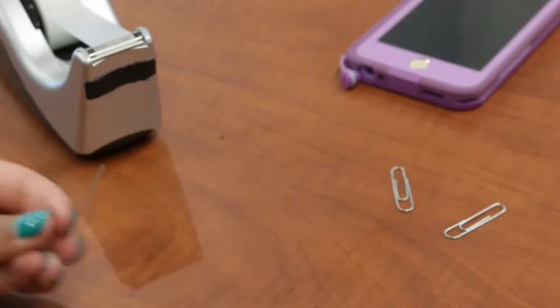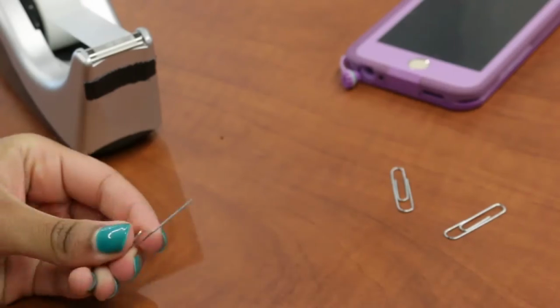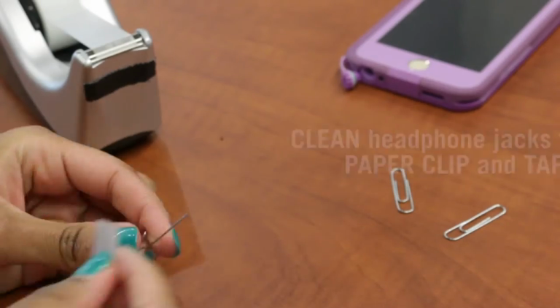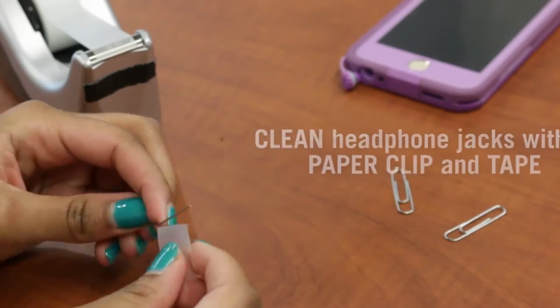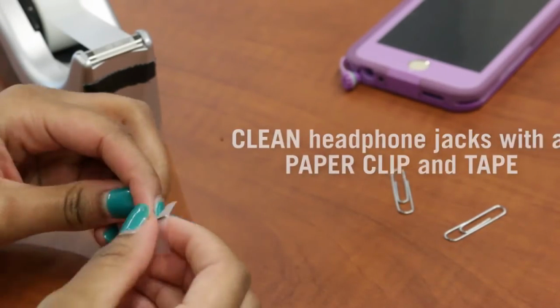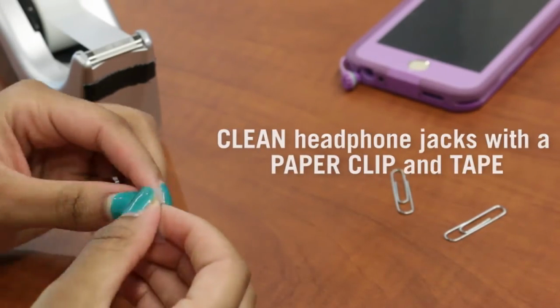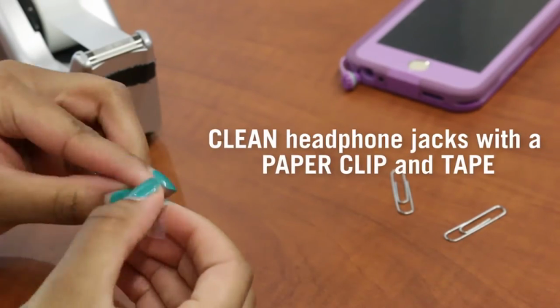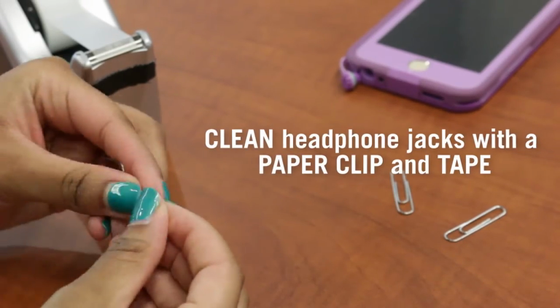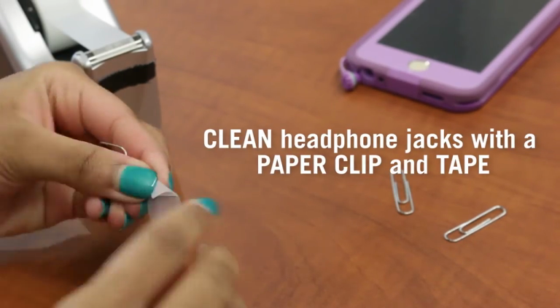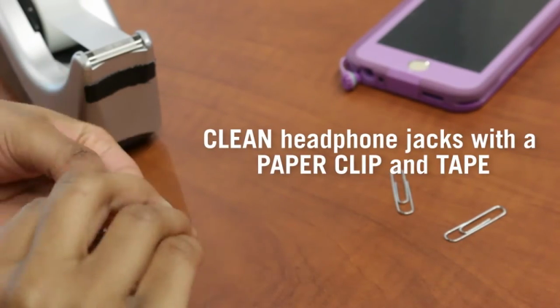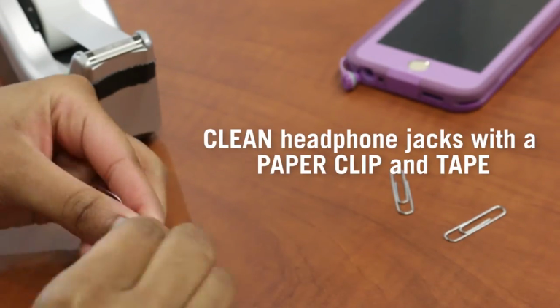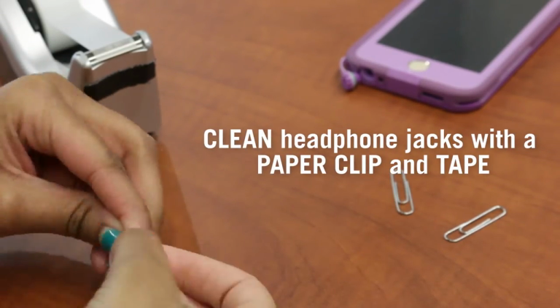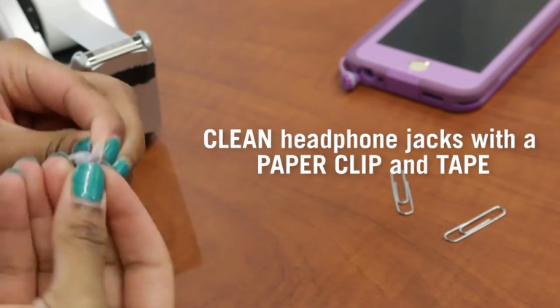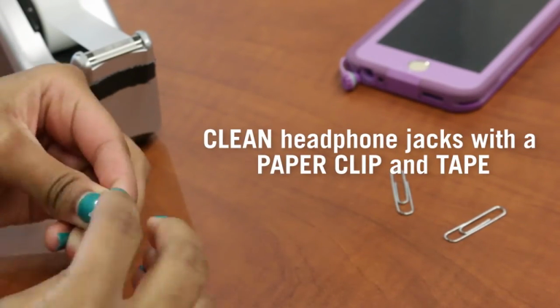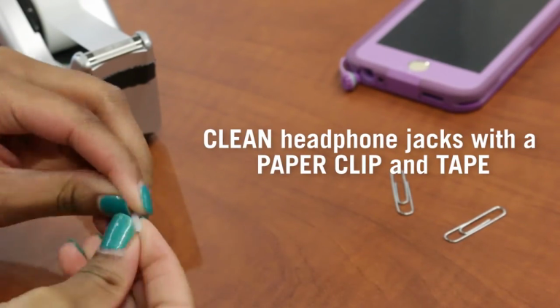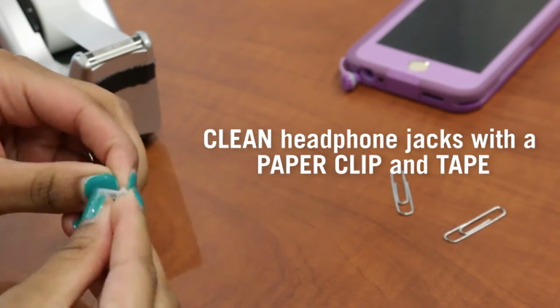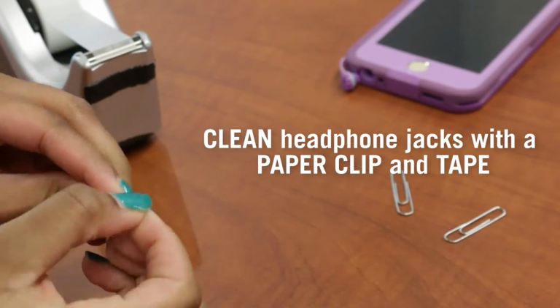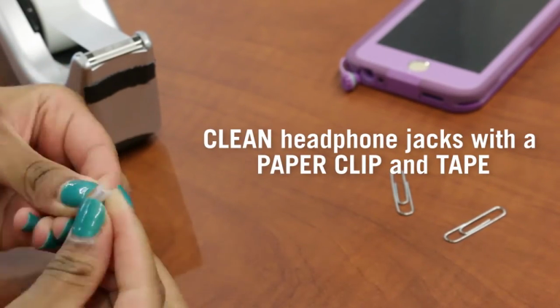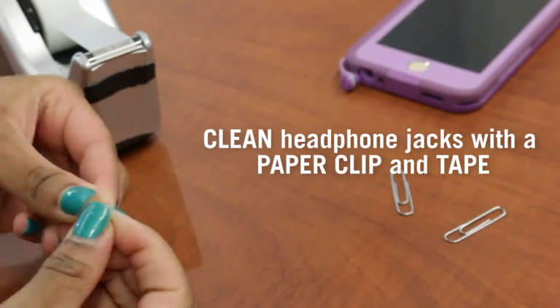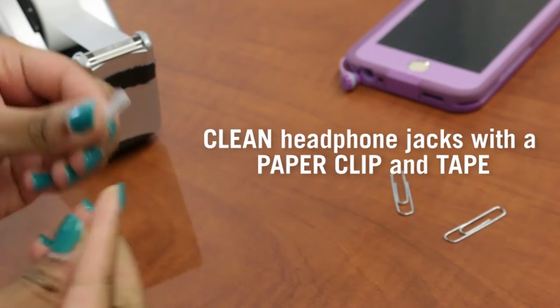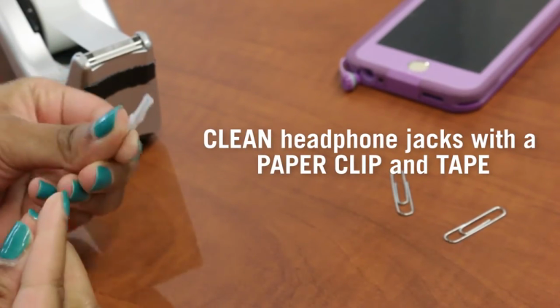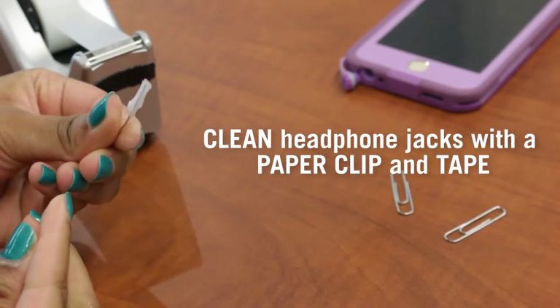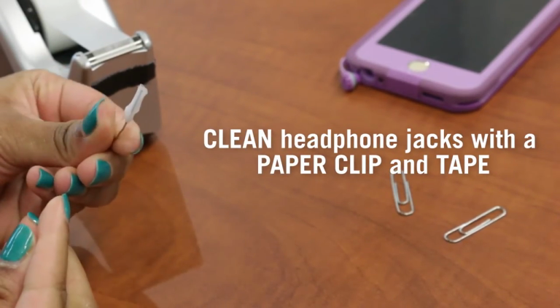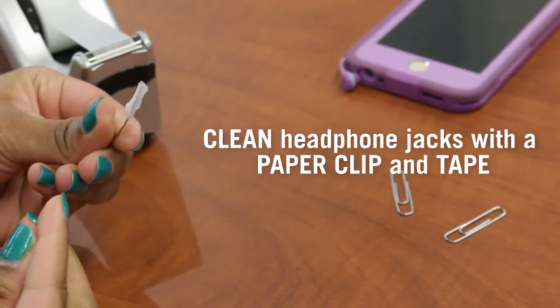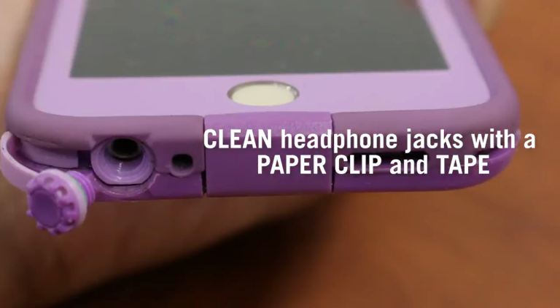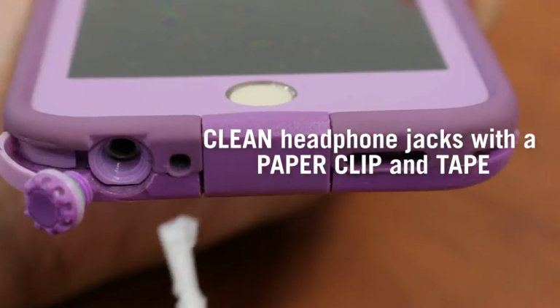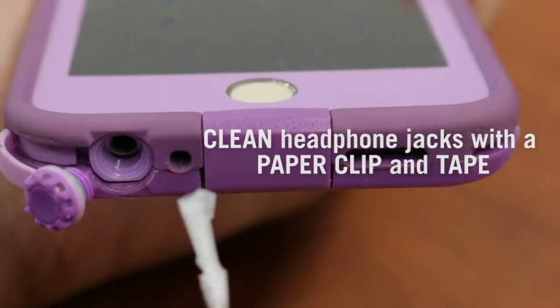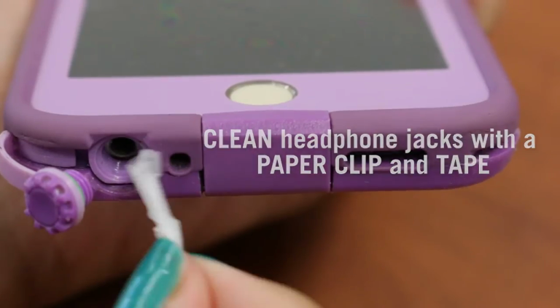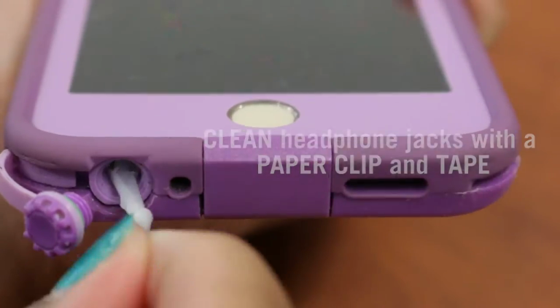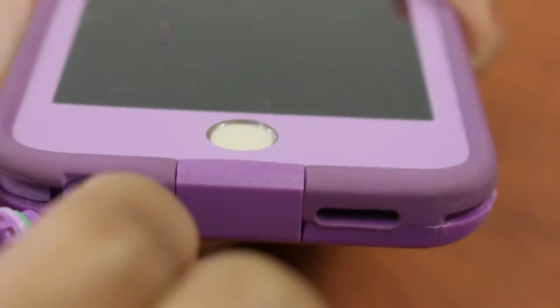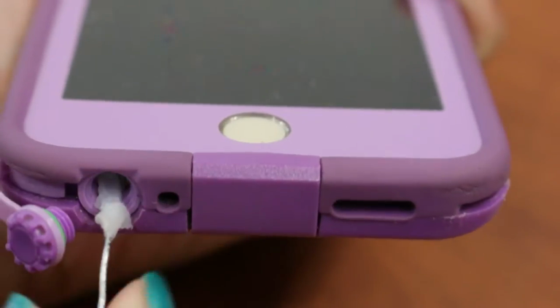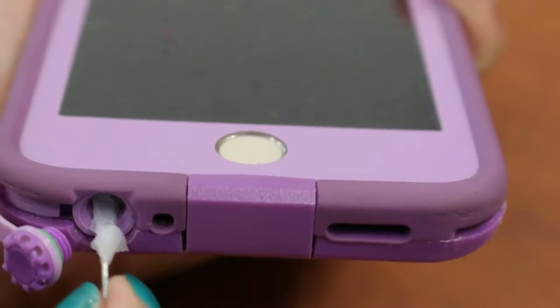Wrap tape around the end of a paper clip to clean headphone jacks and small hard to reach areas.